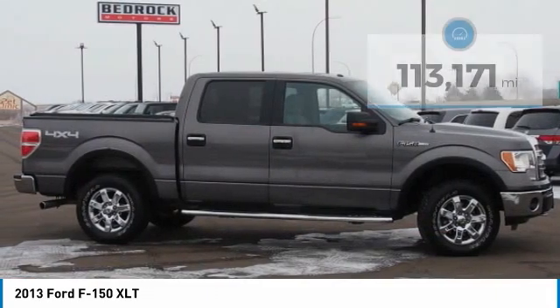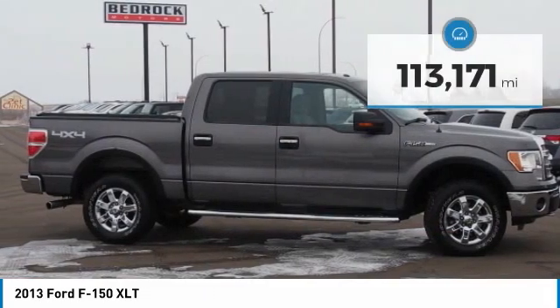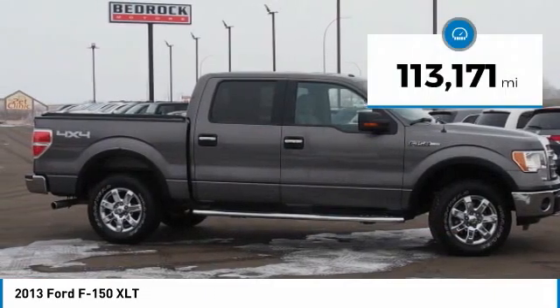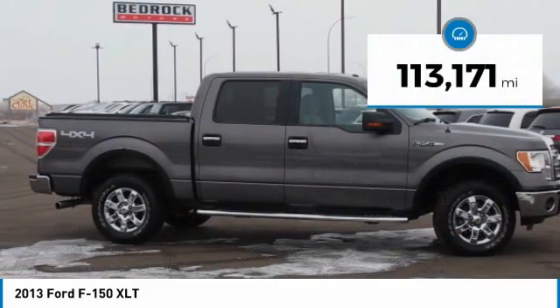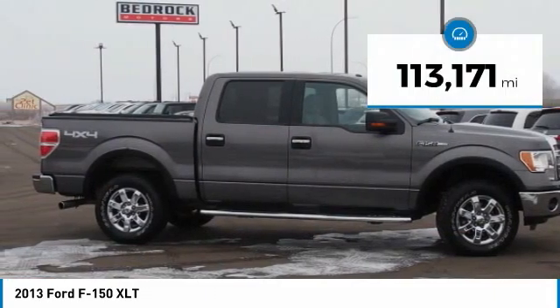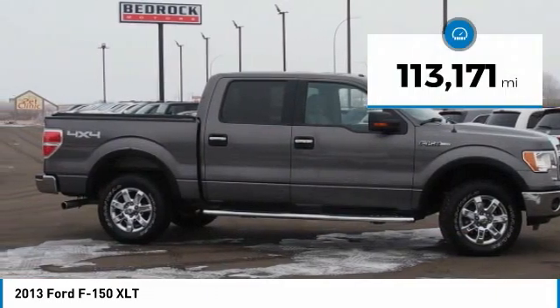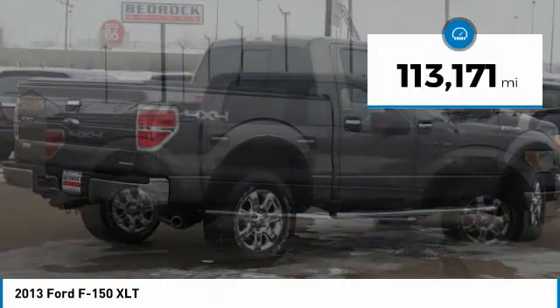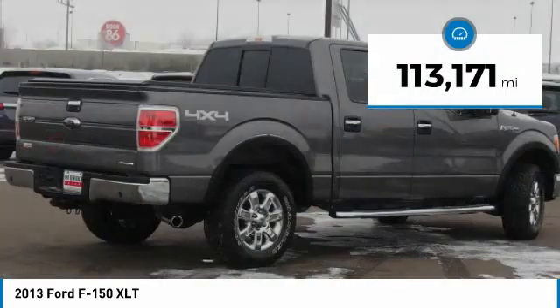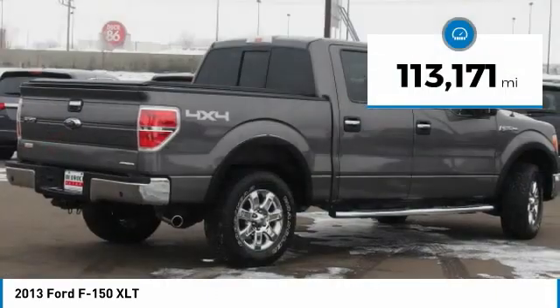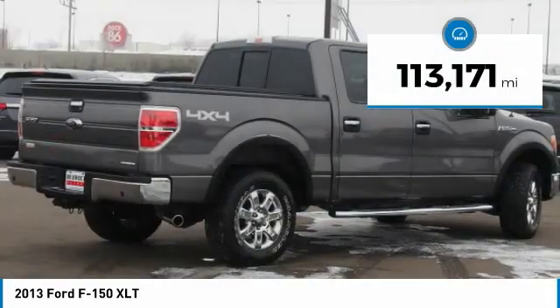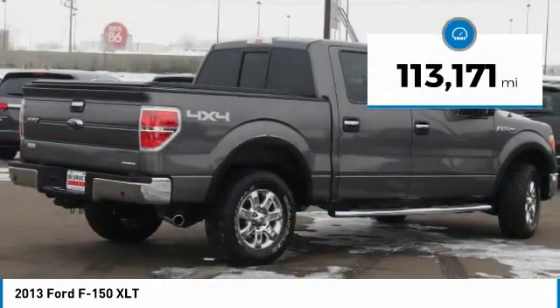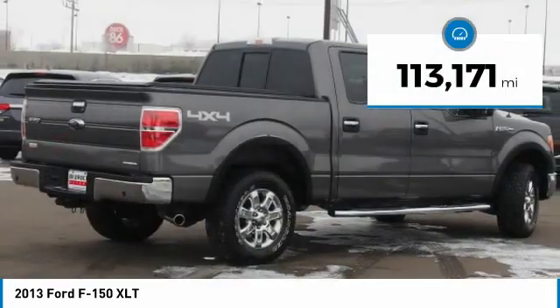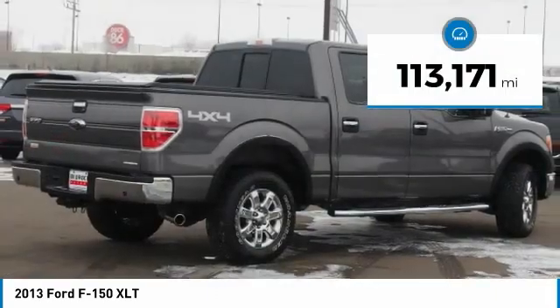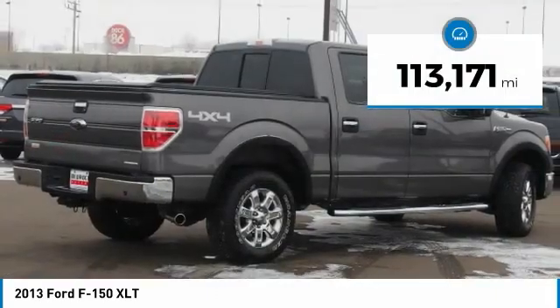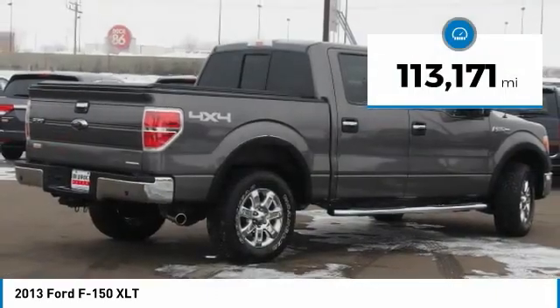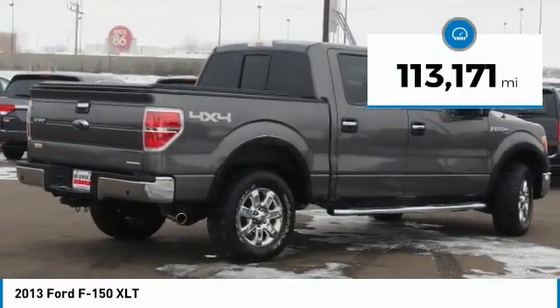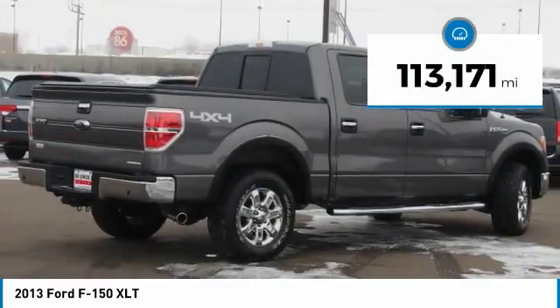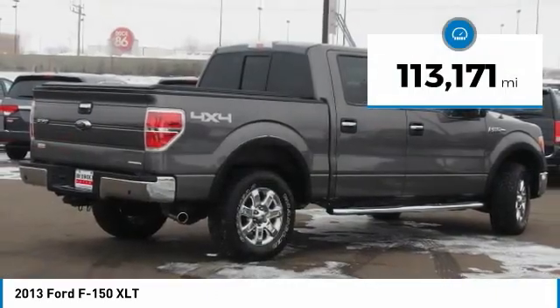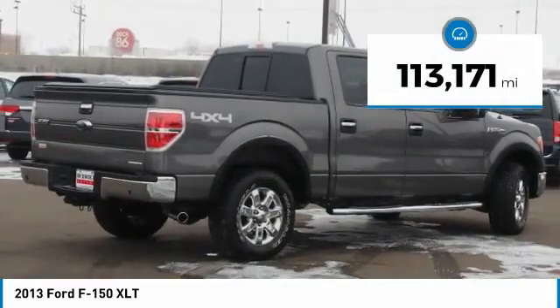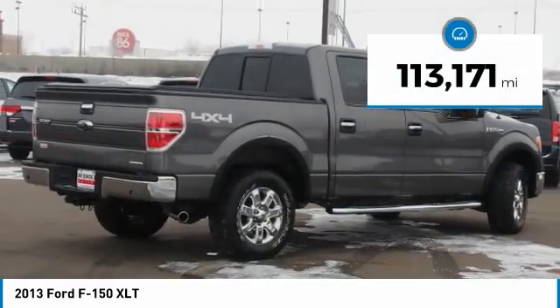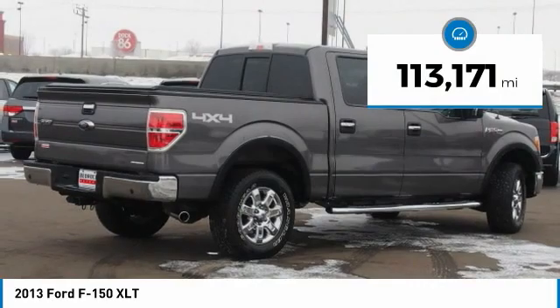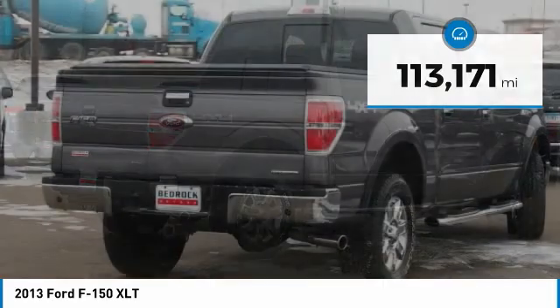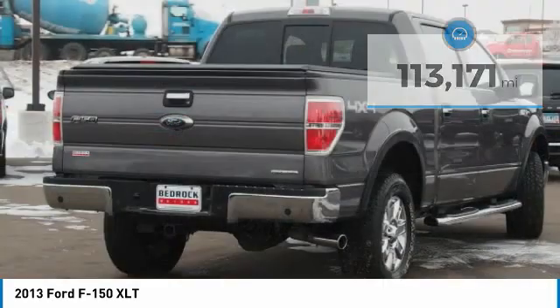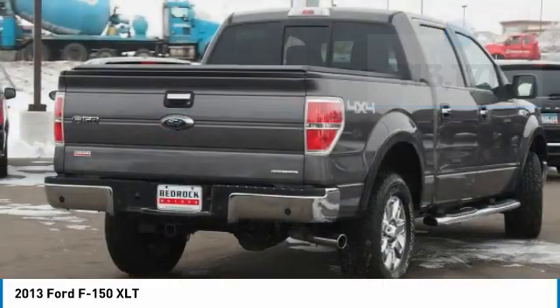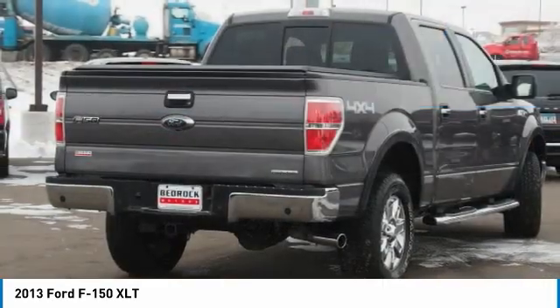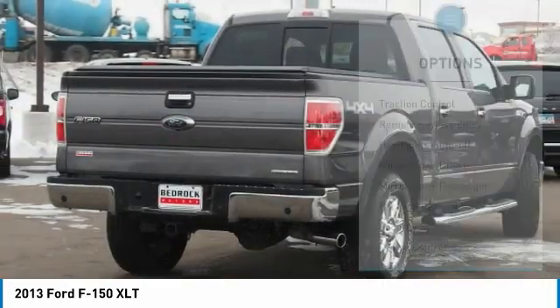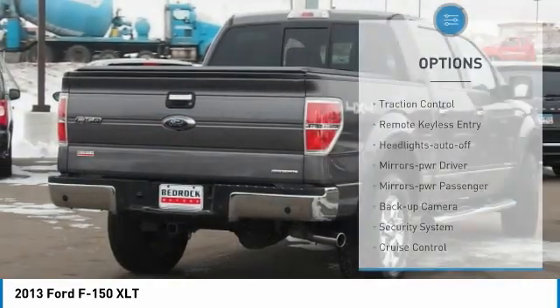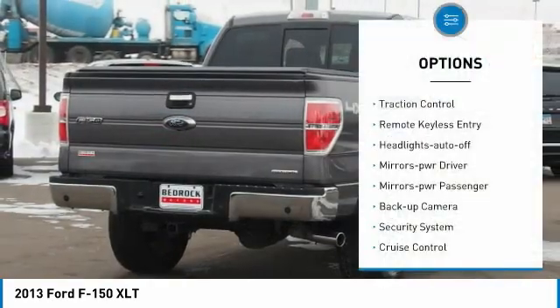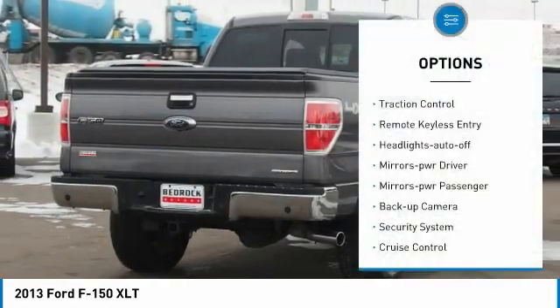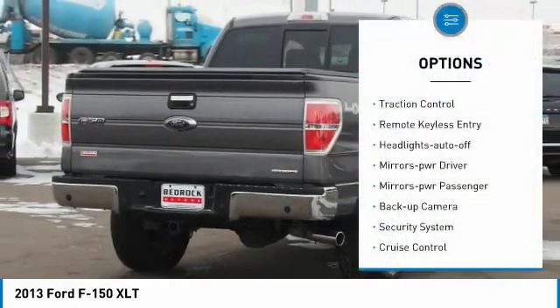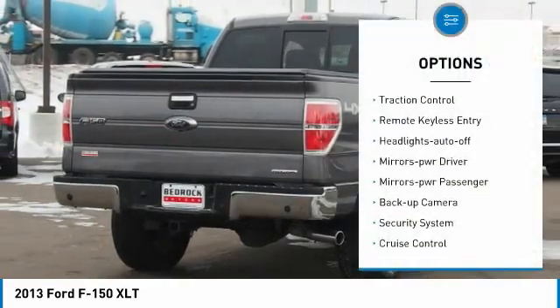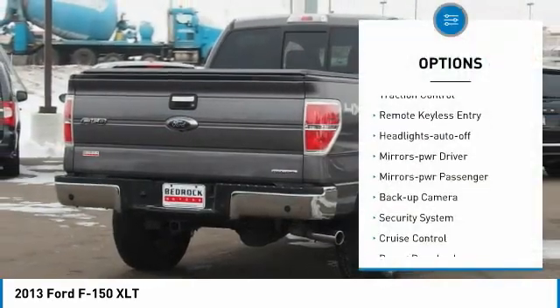This vehicle has less than 115,000 miles. Here are some of this vehicle's great options: traction control.